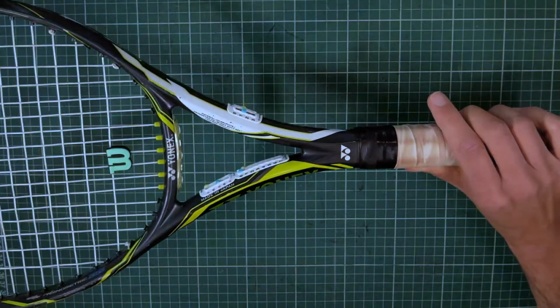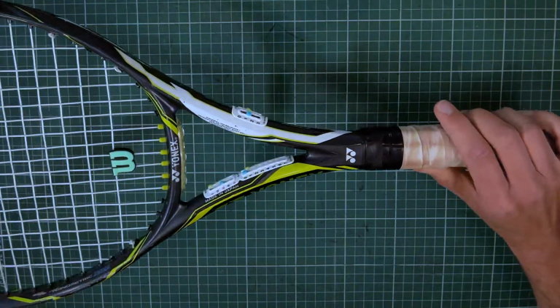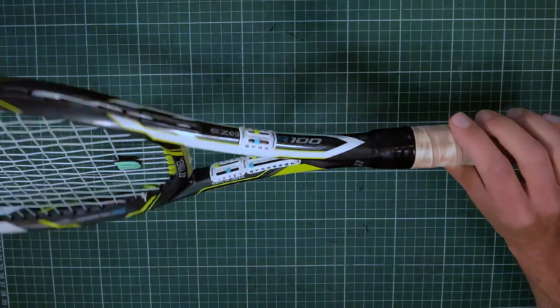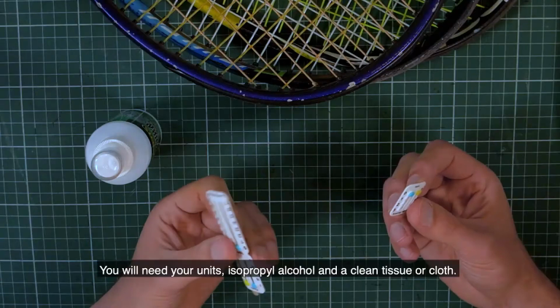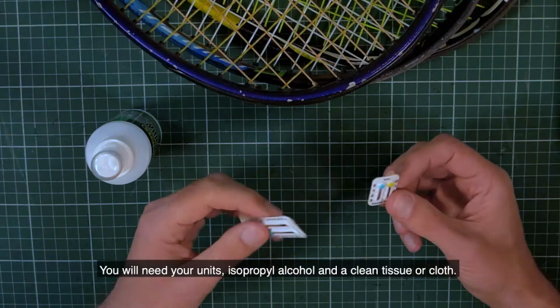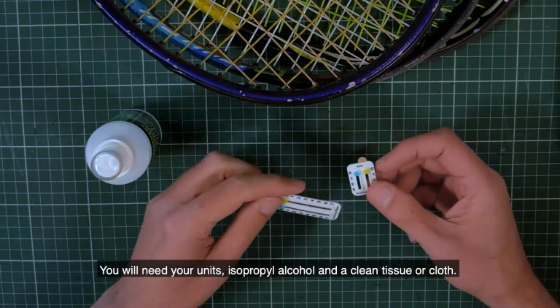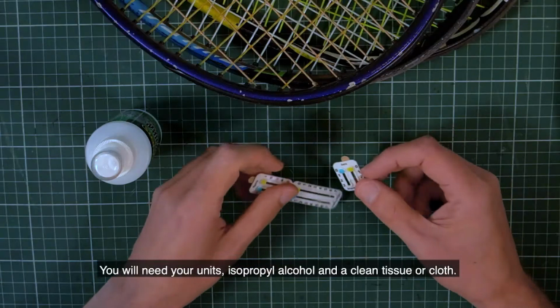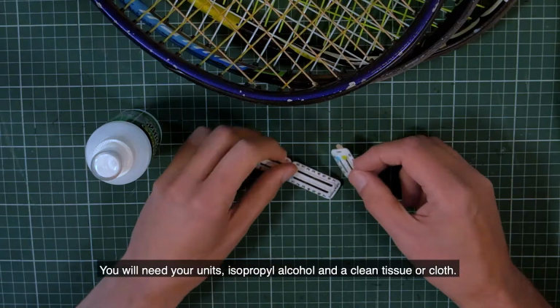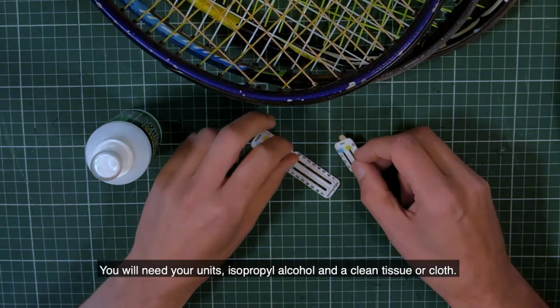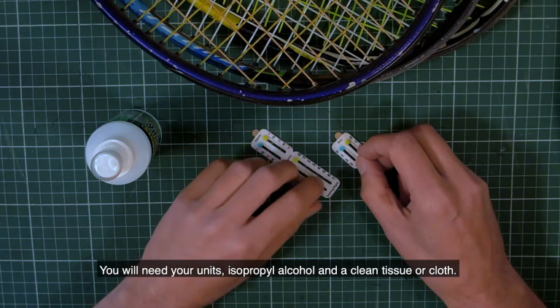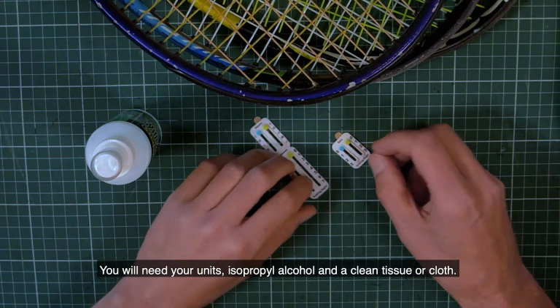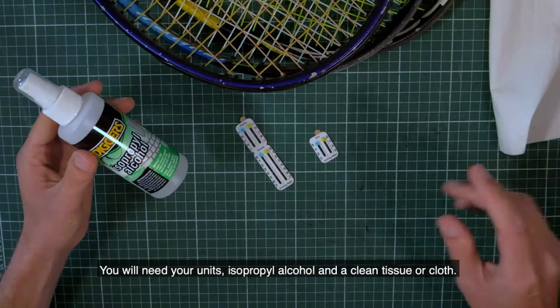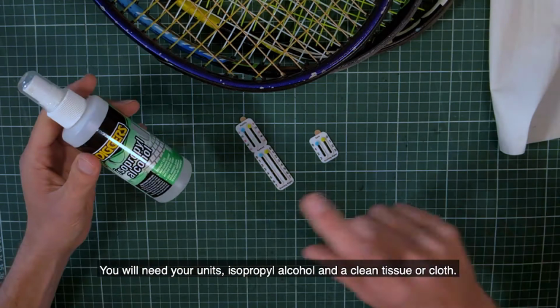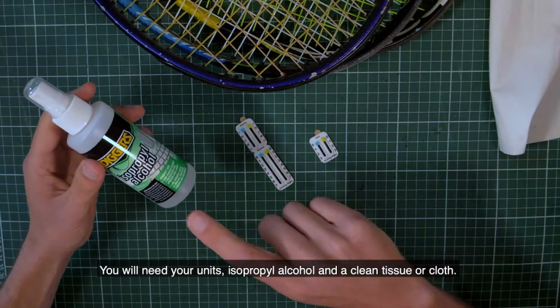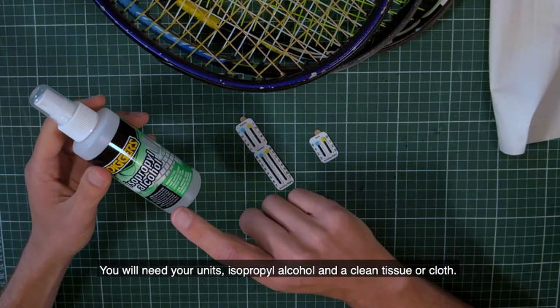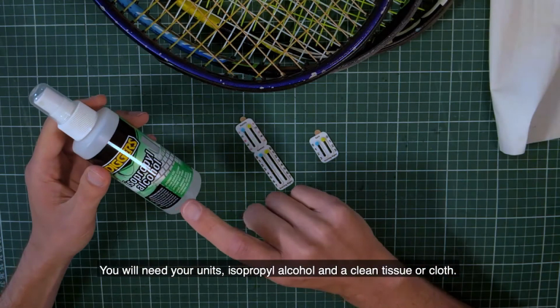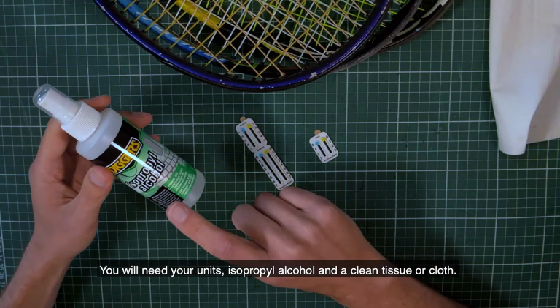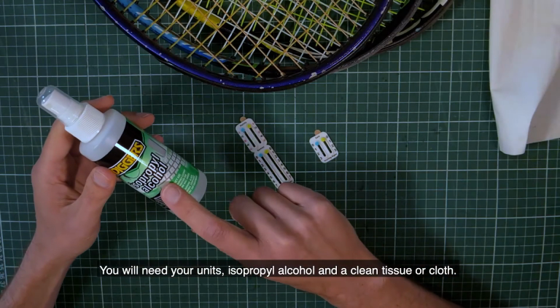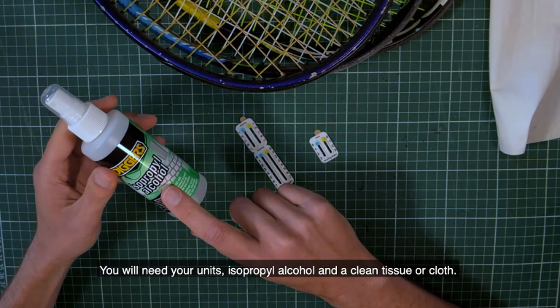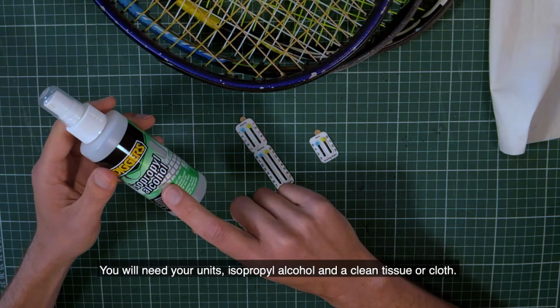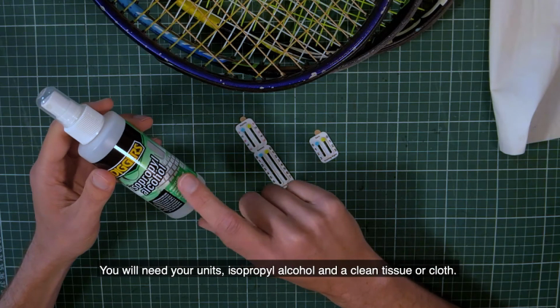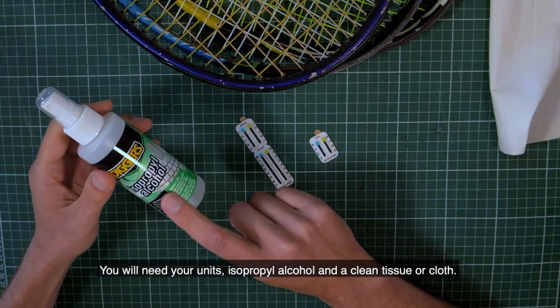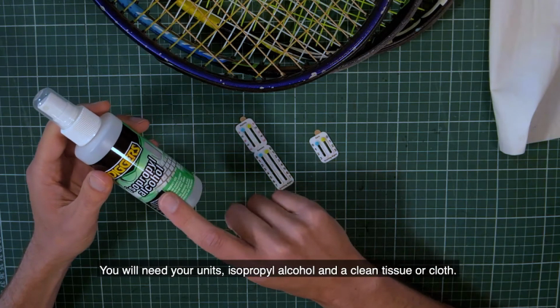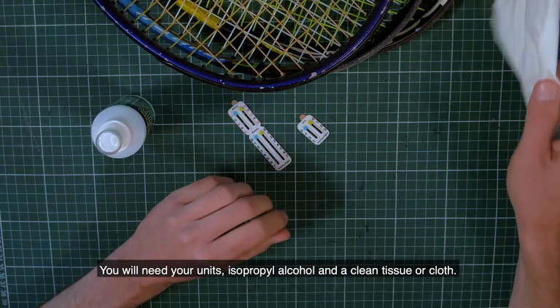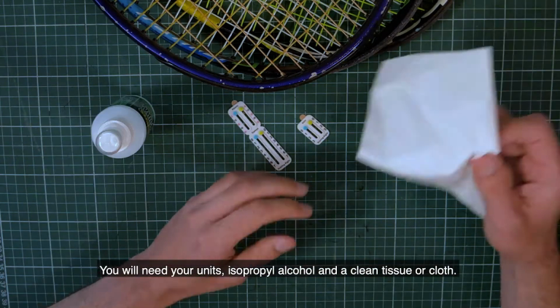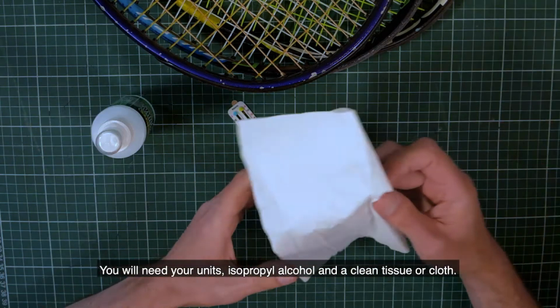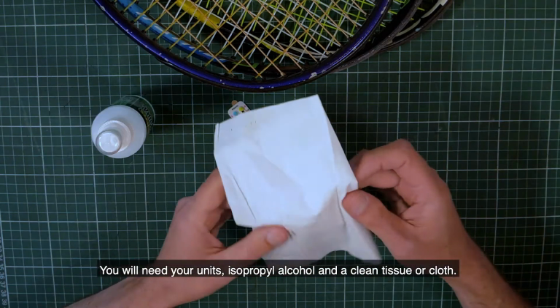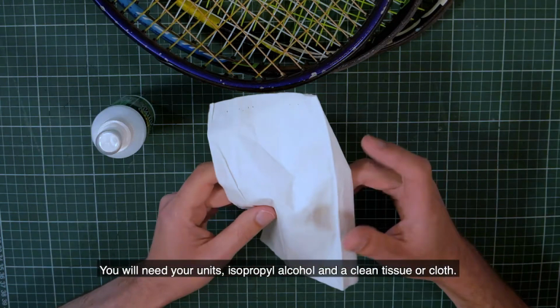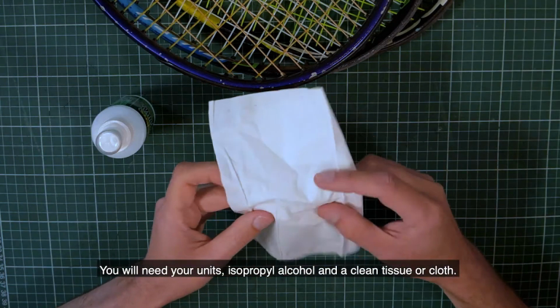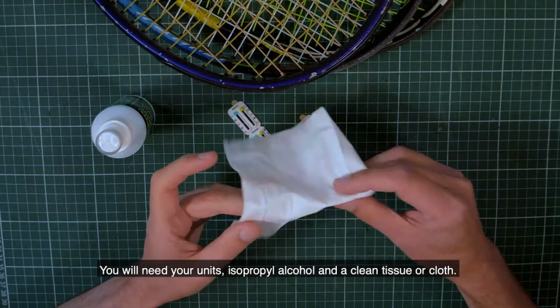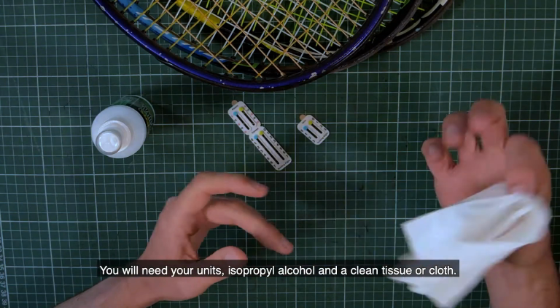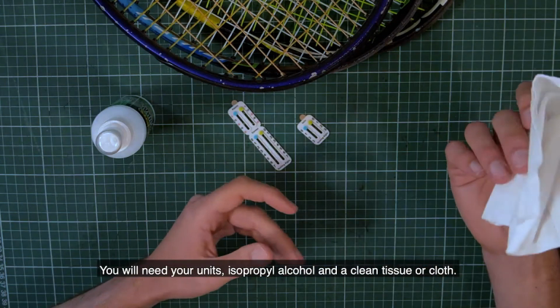You will need your units, isopropyl alcohol, and a clean tissue or cloth.